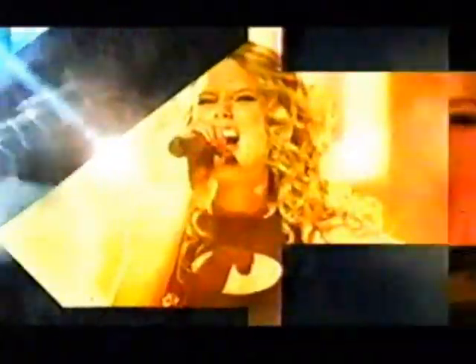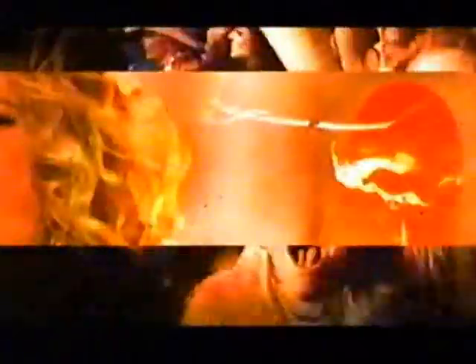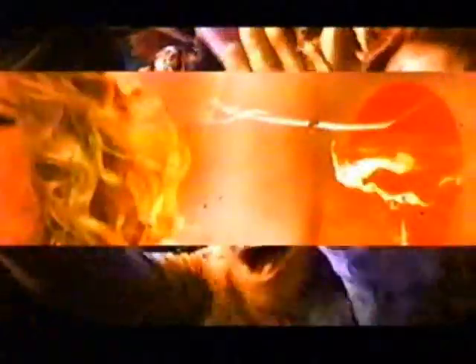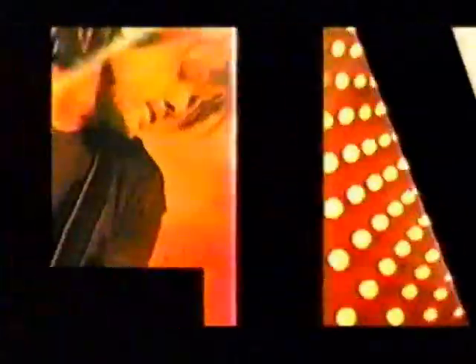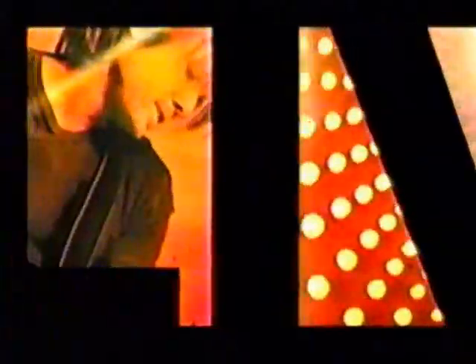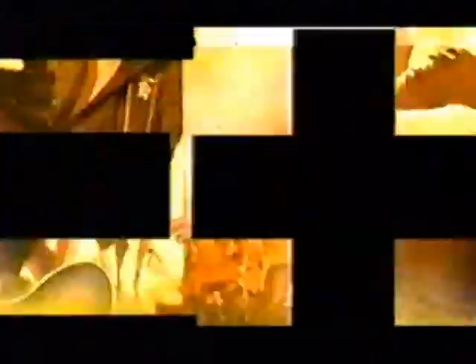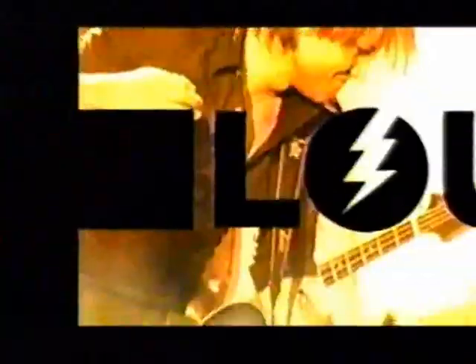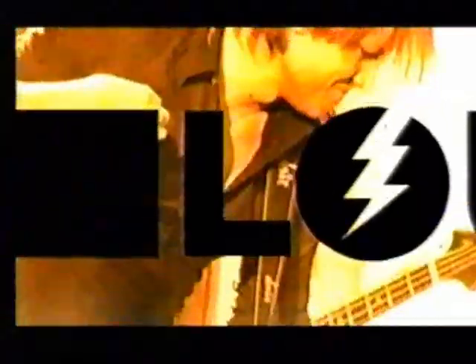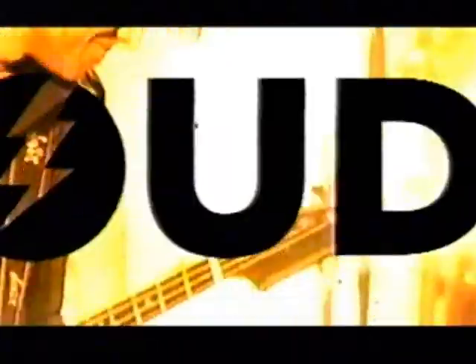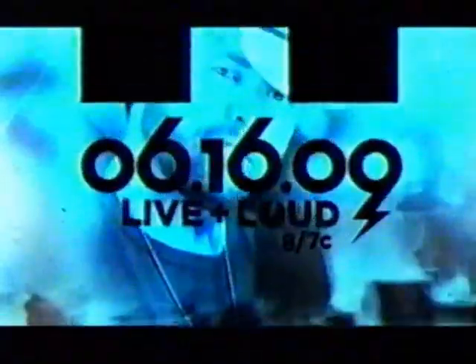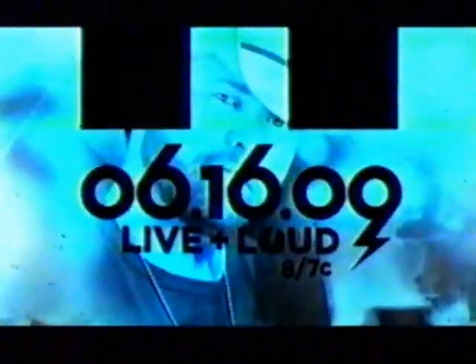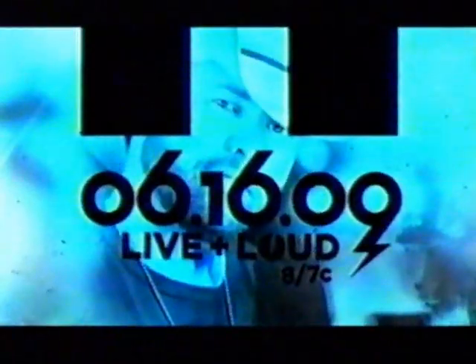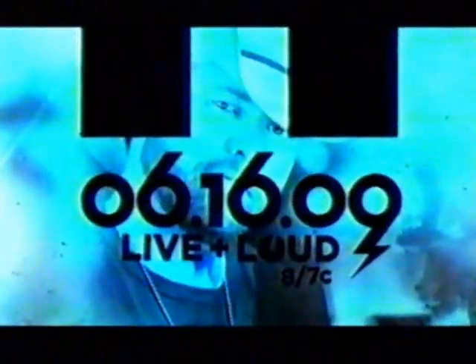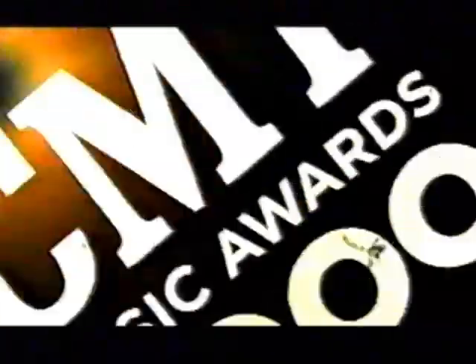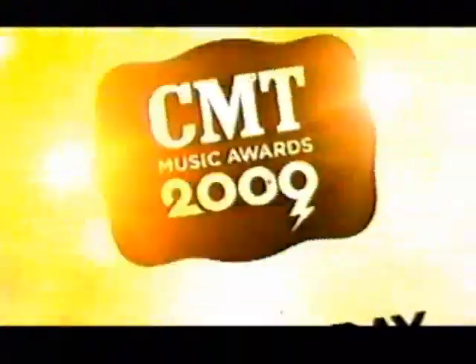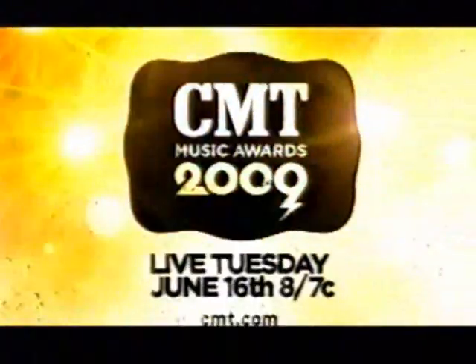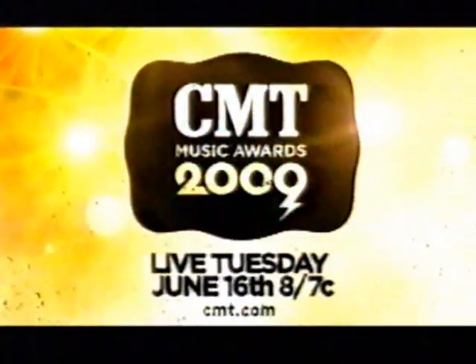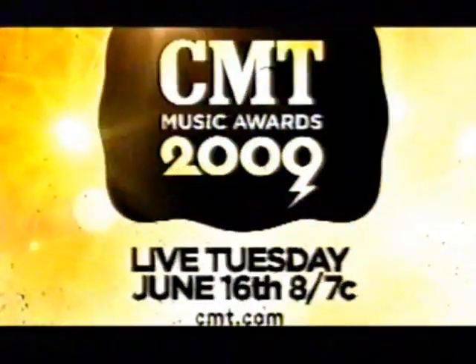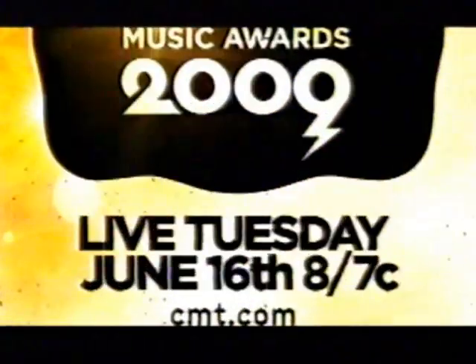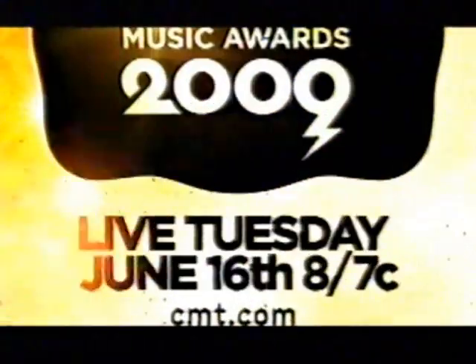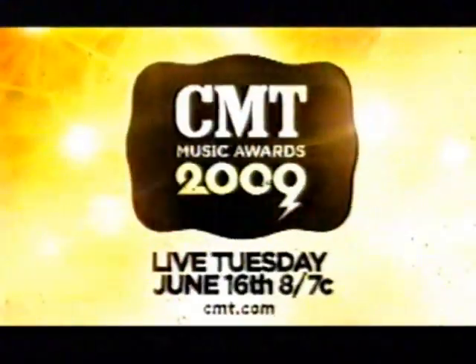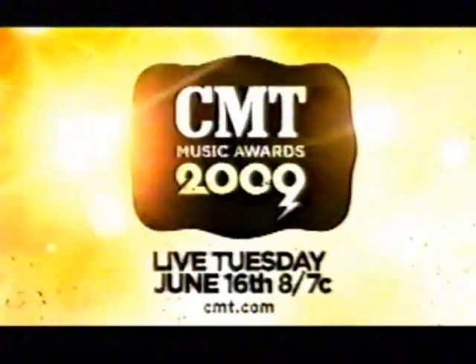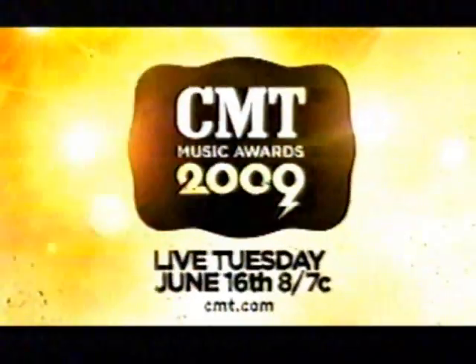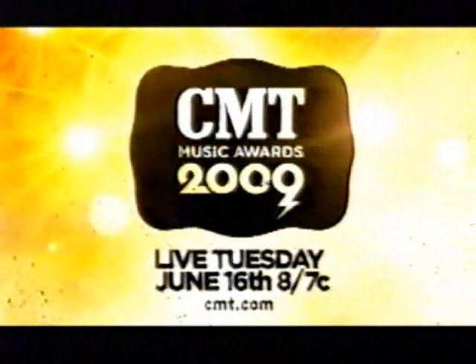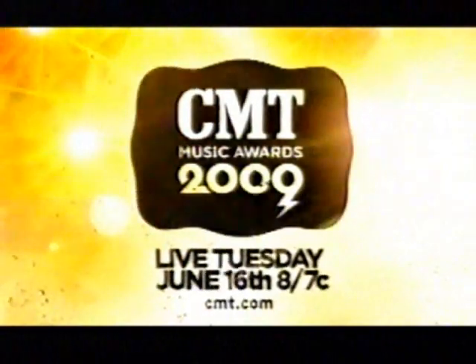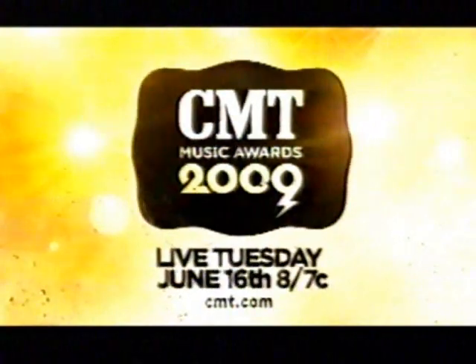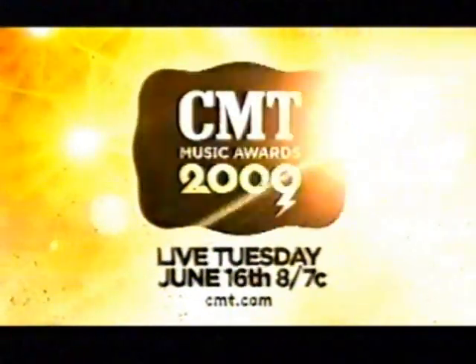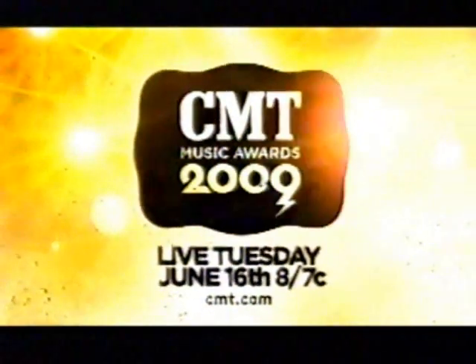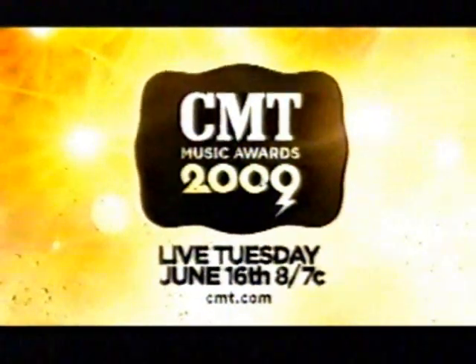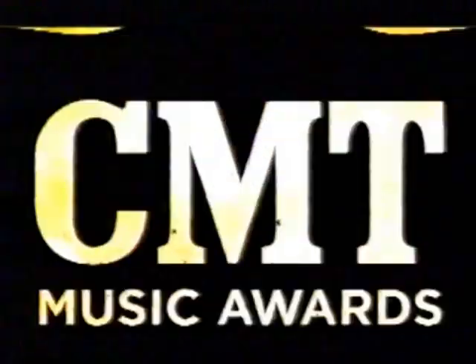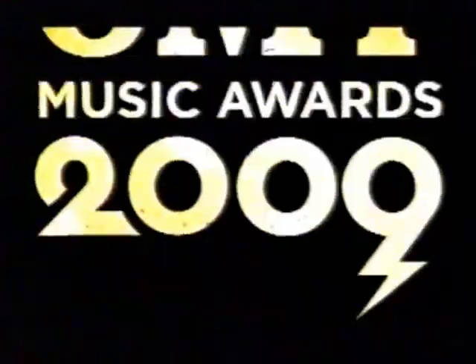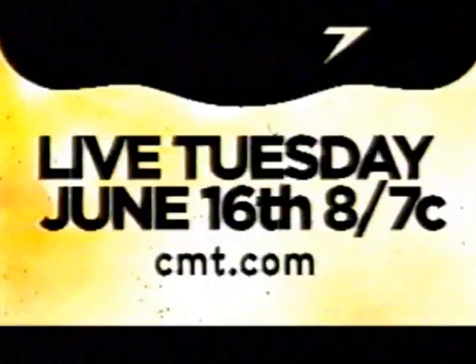The 2009 CMT Music Awards — the party starts Tuesday, June 16th at 8, 7 Central. Live and loud on CMT.